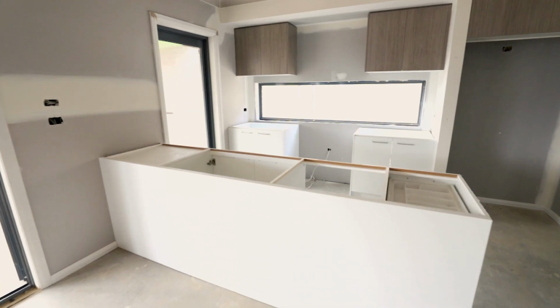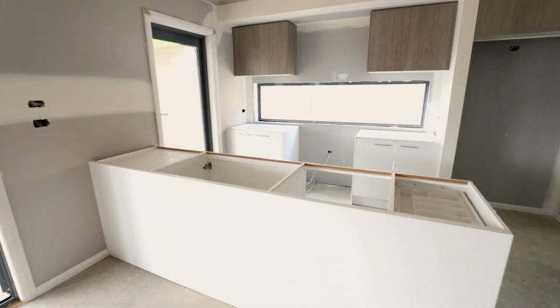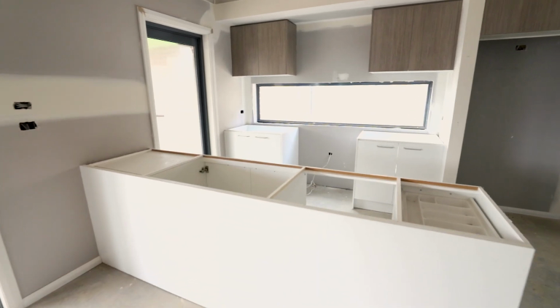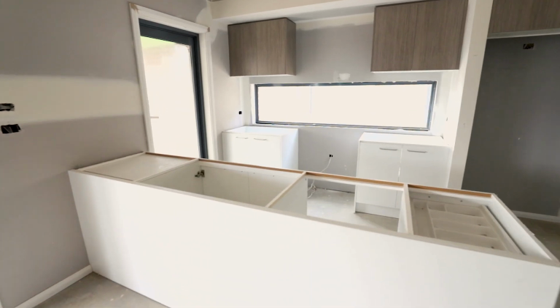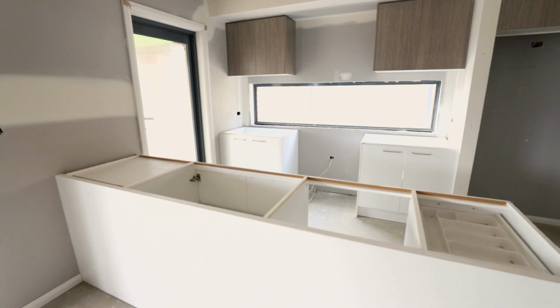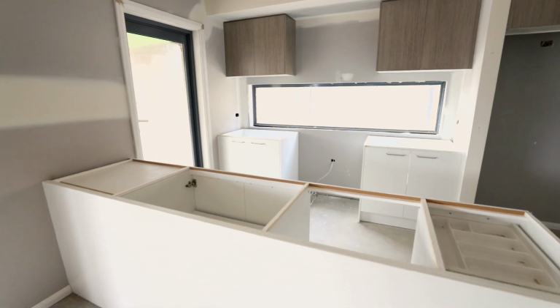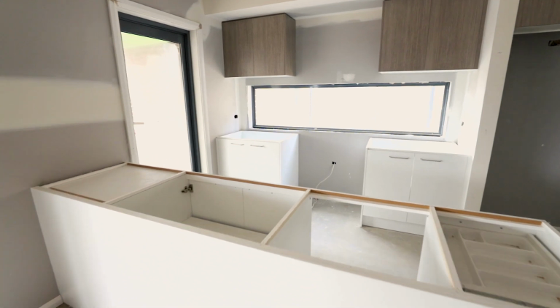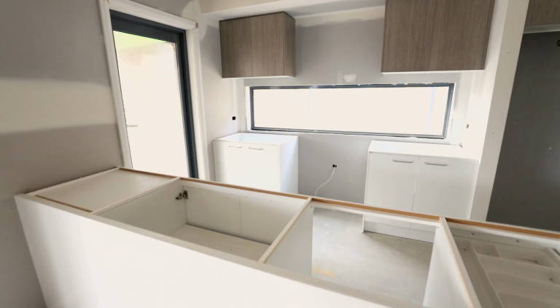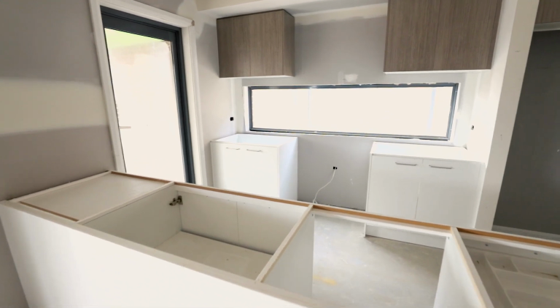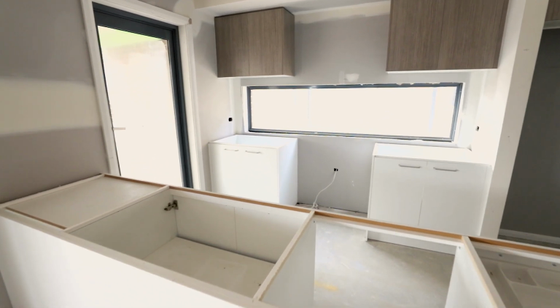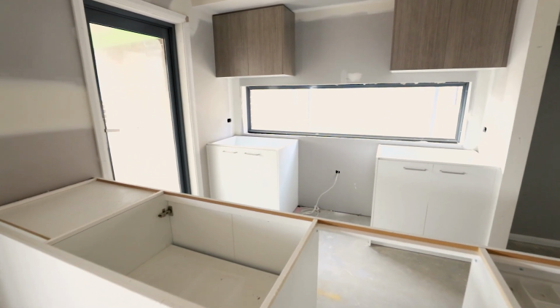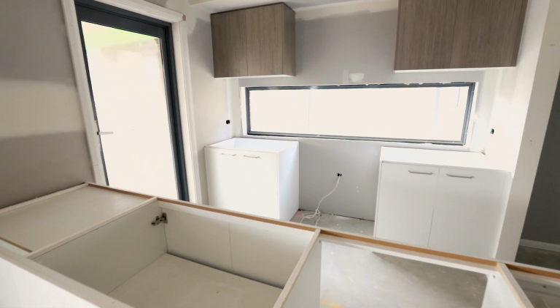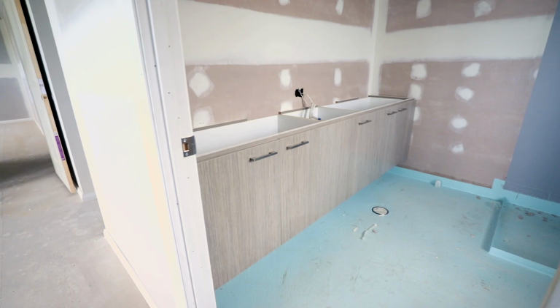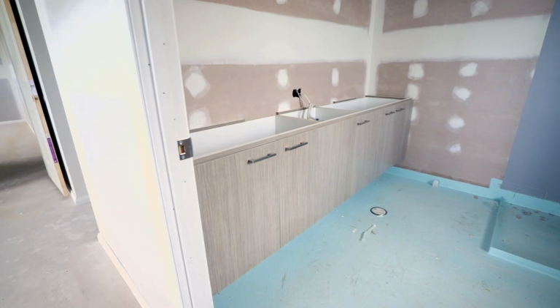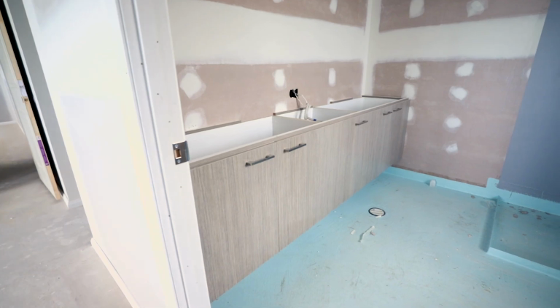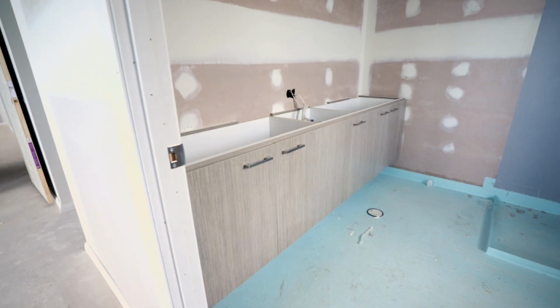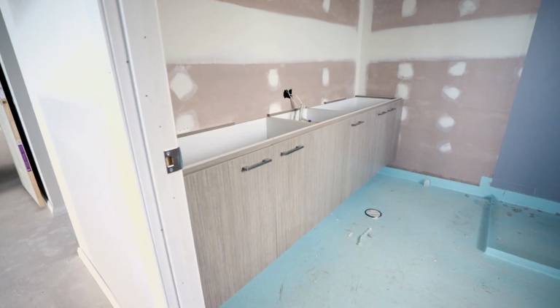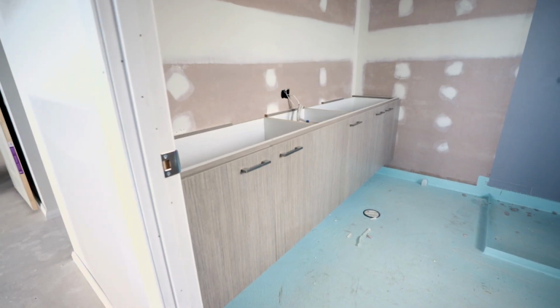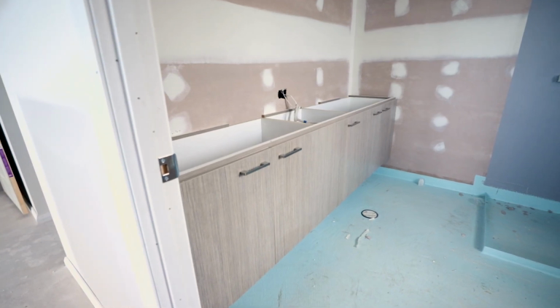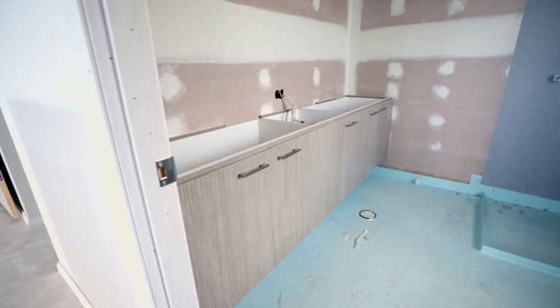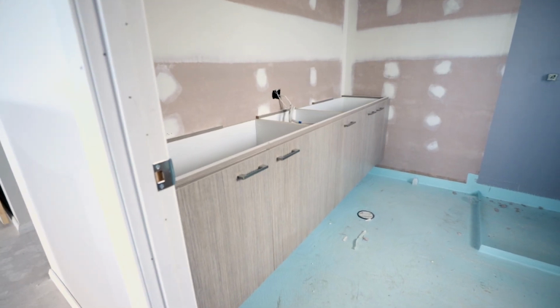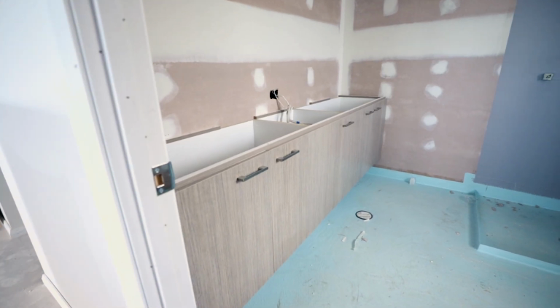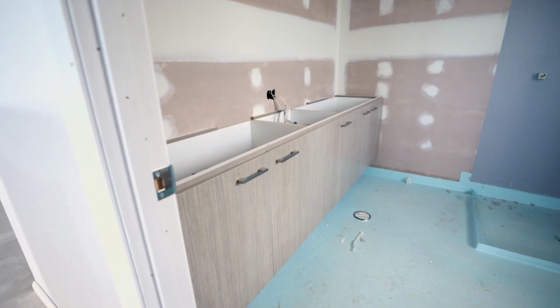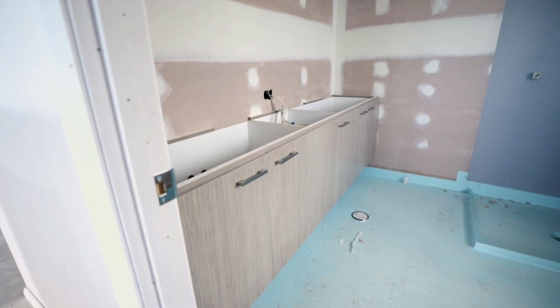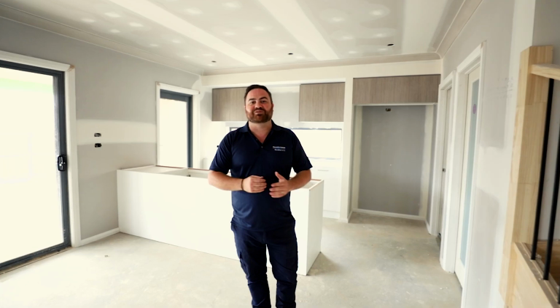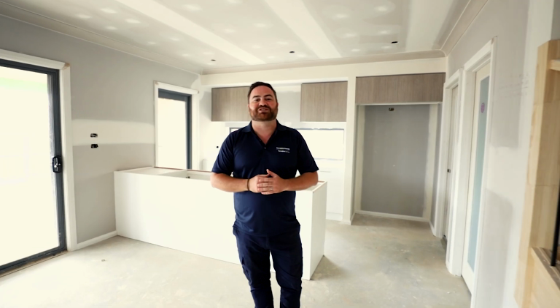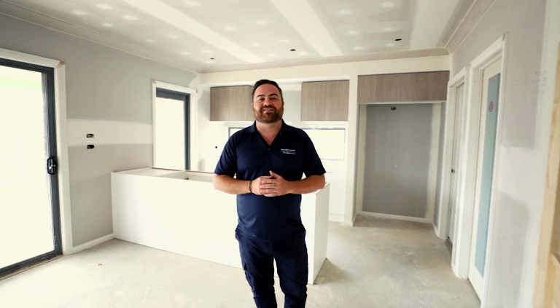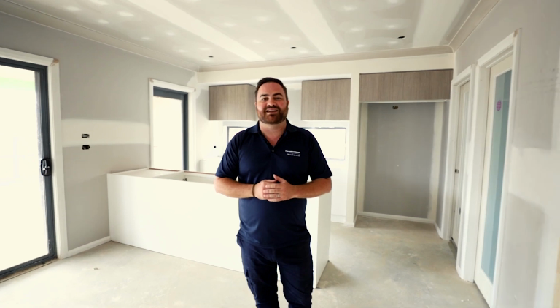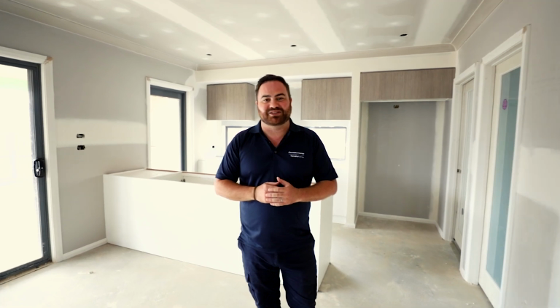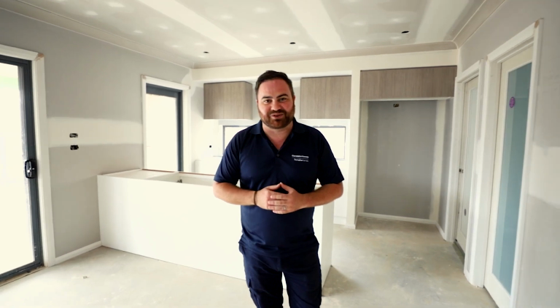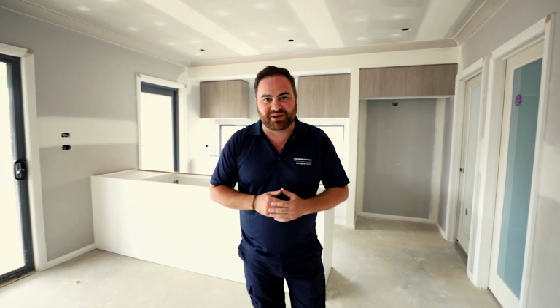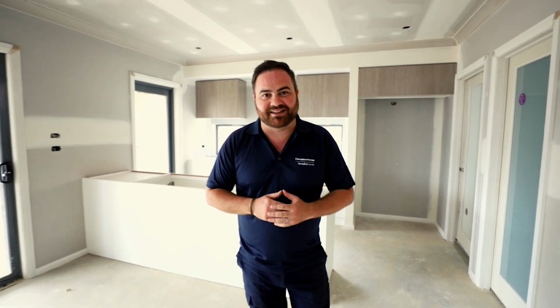We've also got kitchens and vanities going in. Once all of these are completed, next up we've got tiling and internal painting.